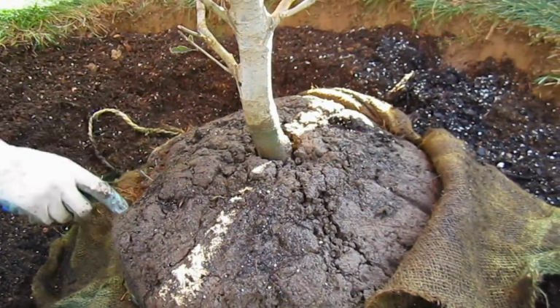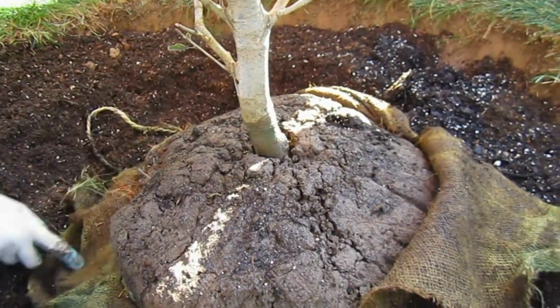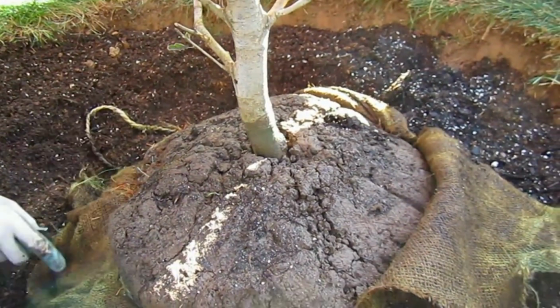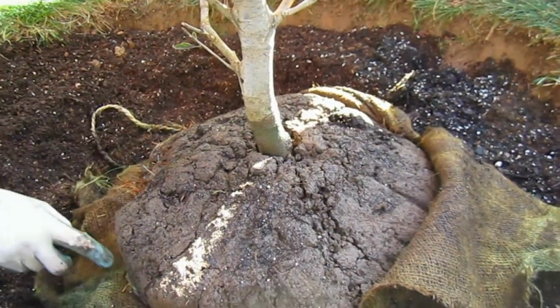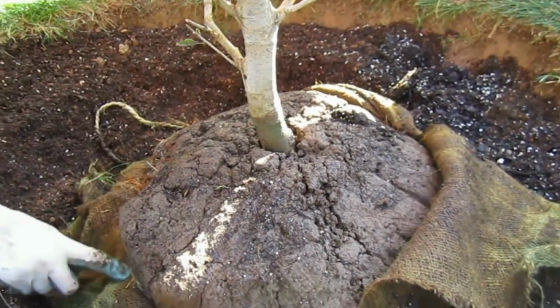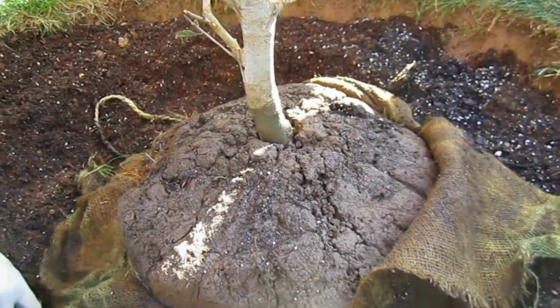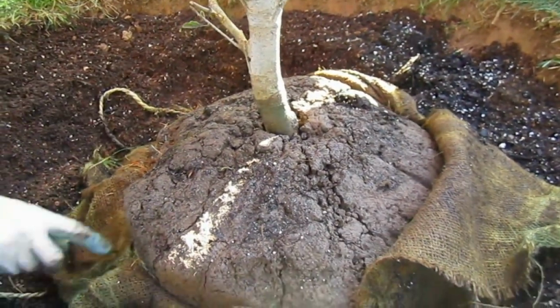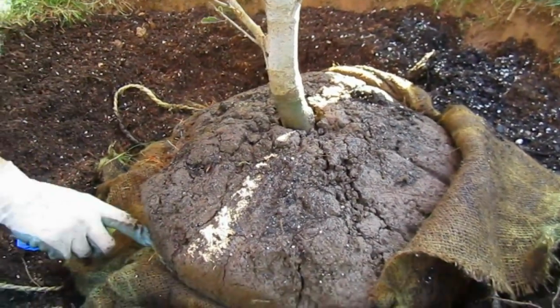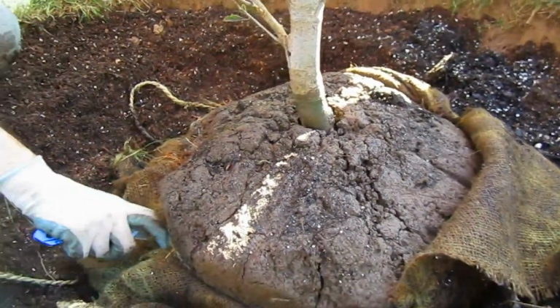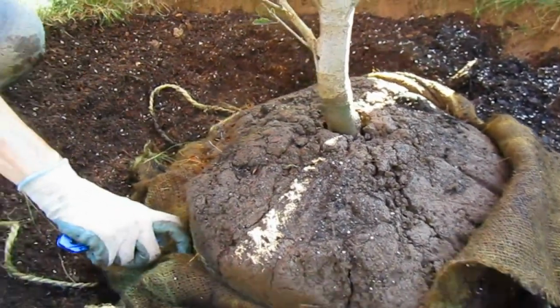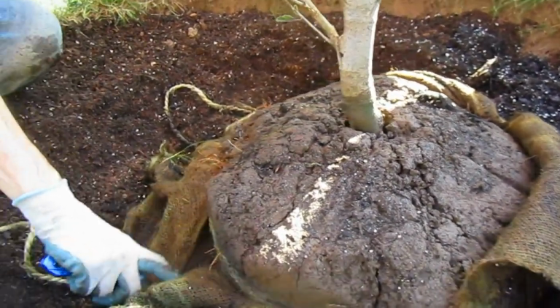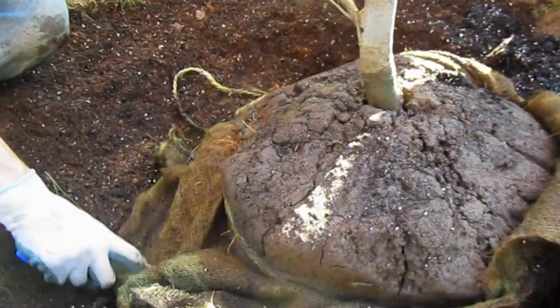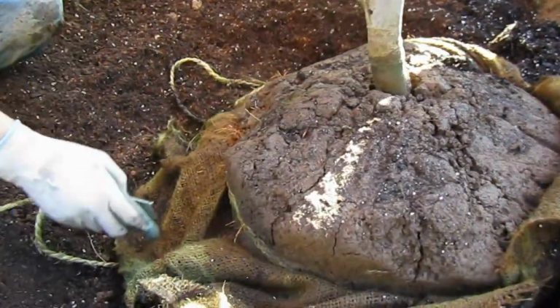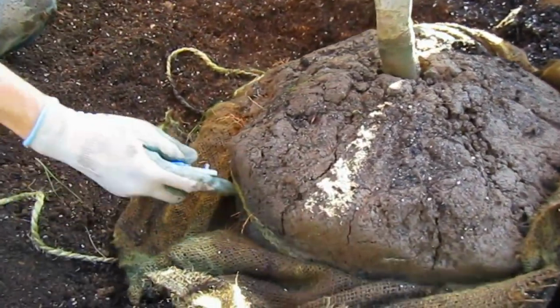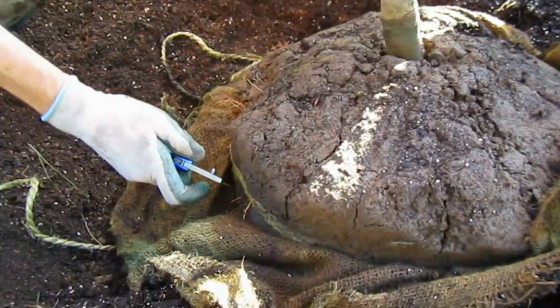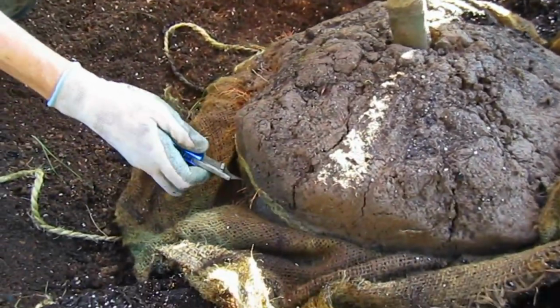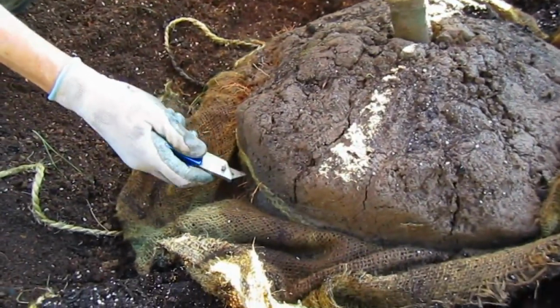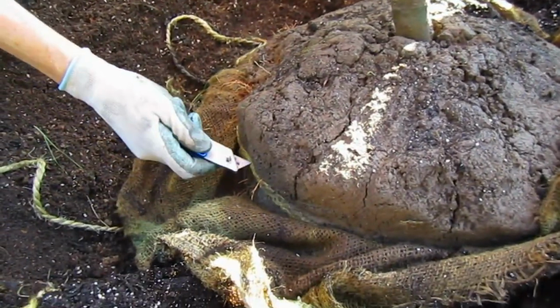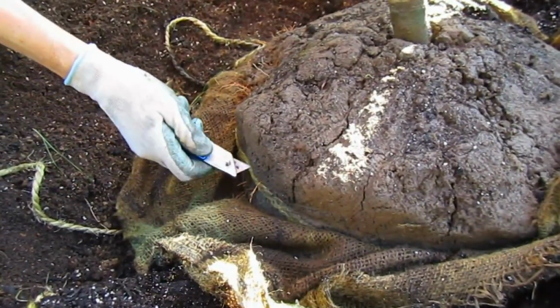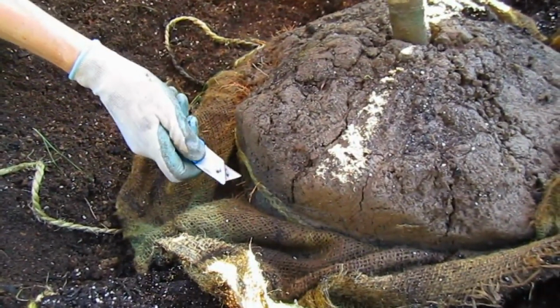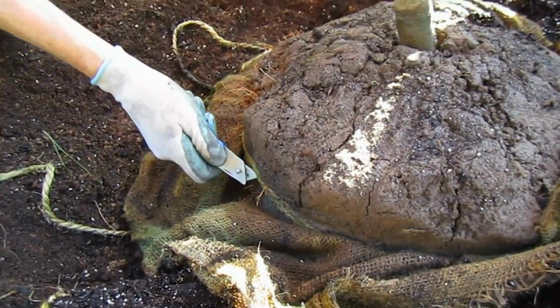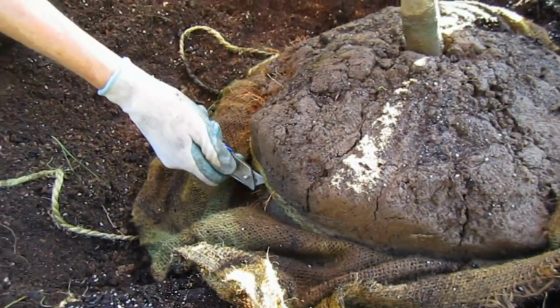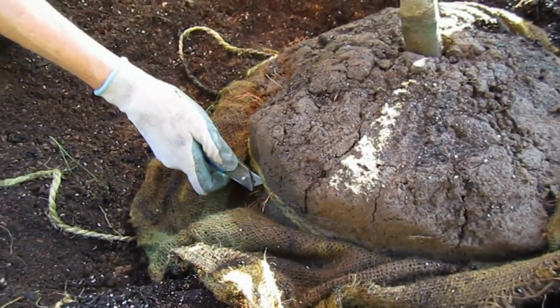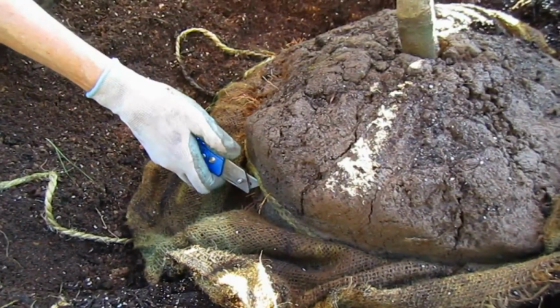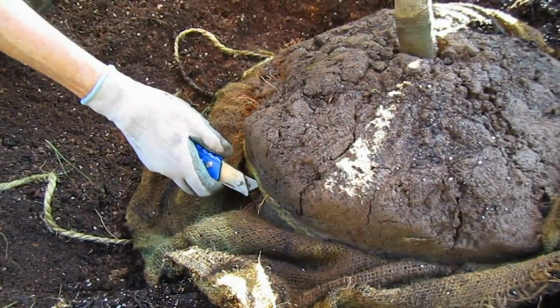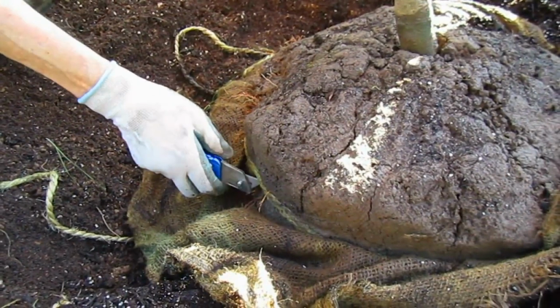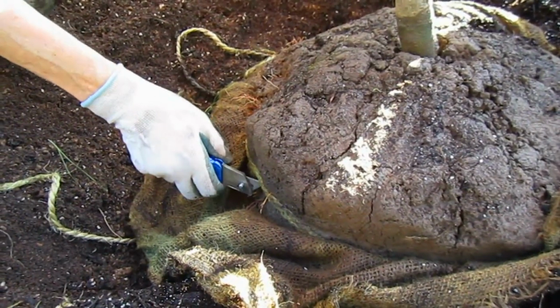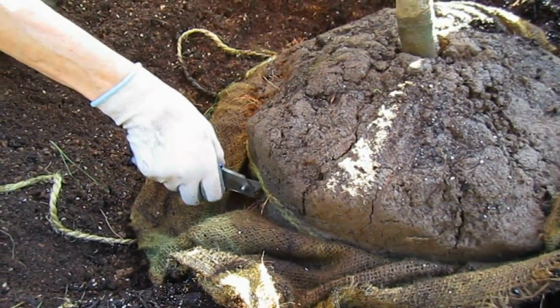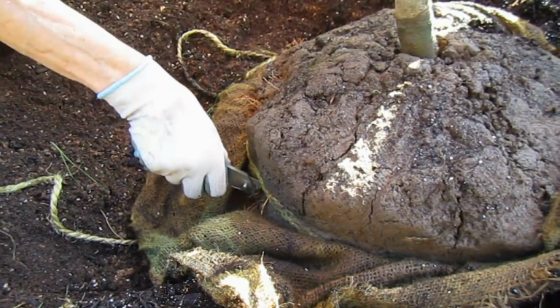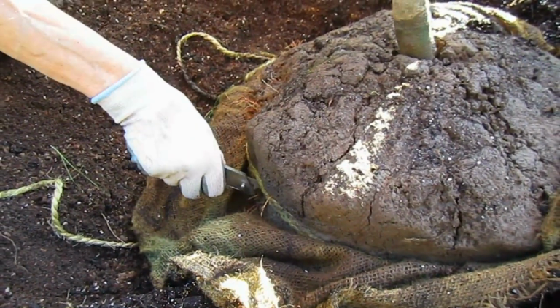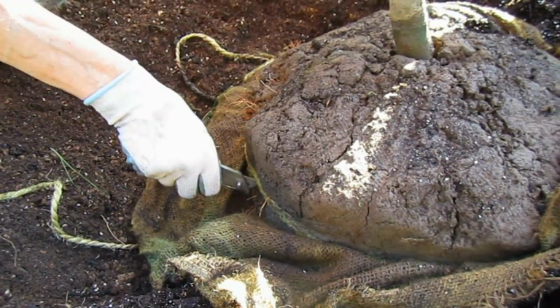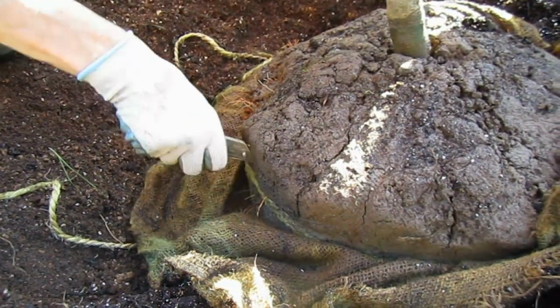There is a band around here — should I take that off? Yes, just cut it out.